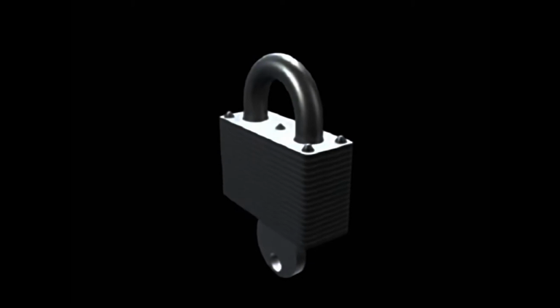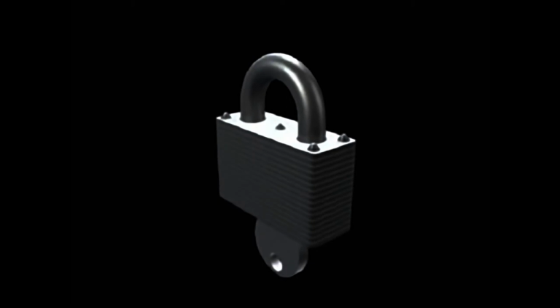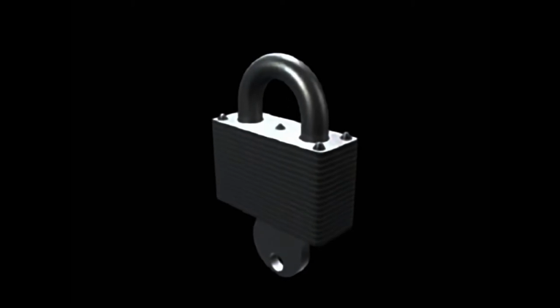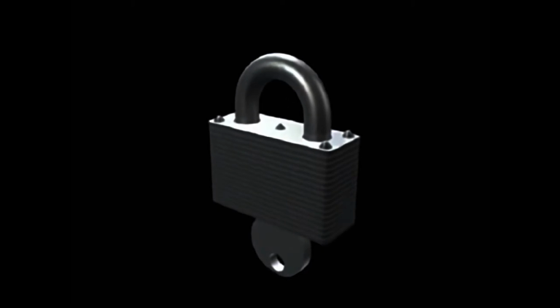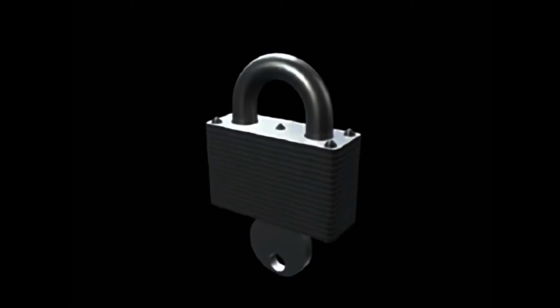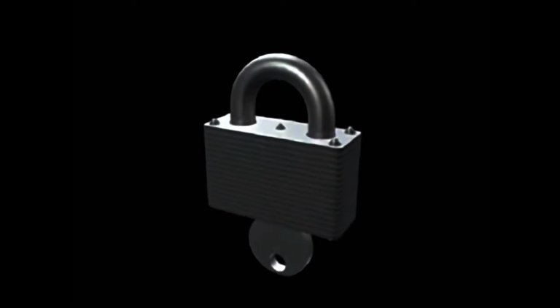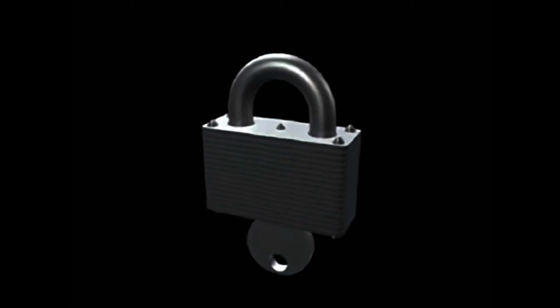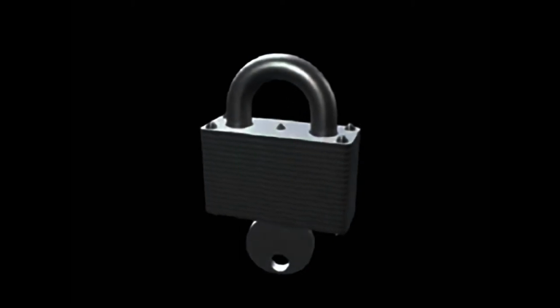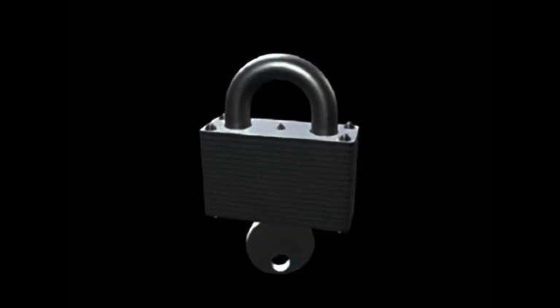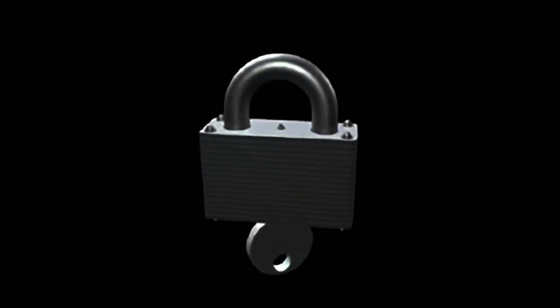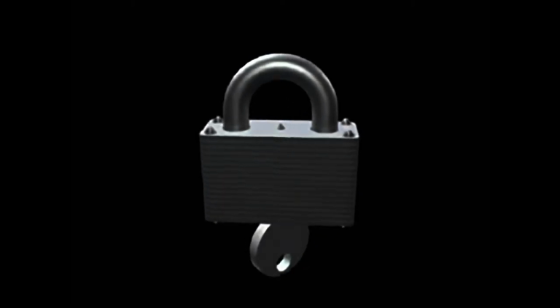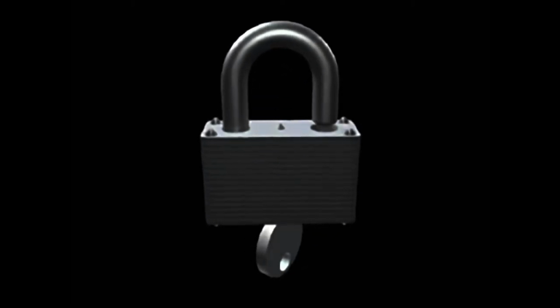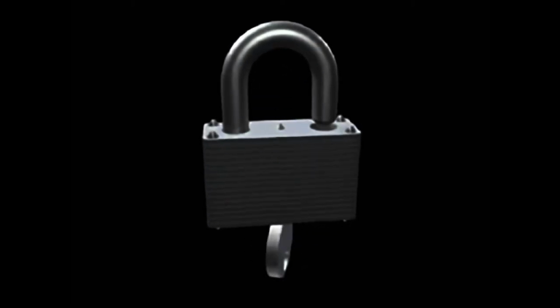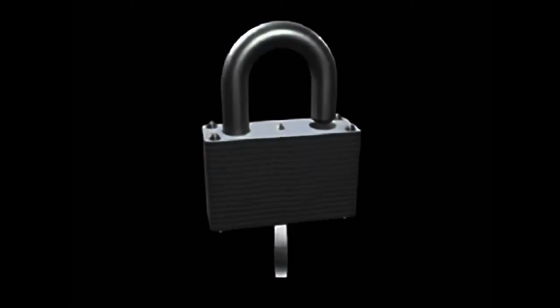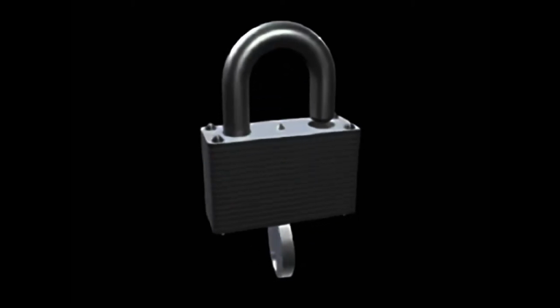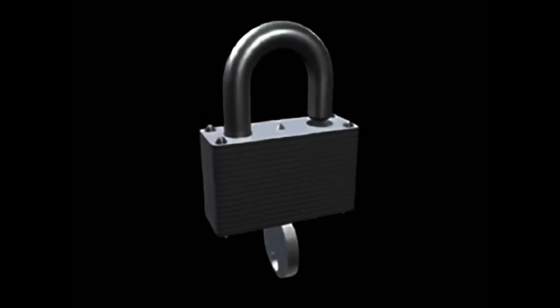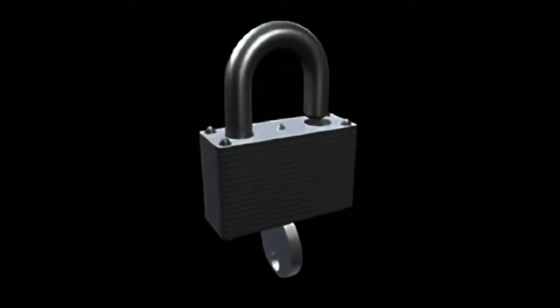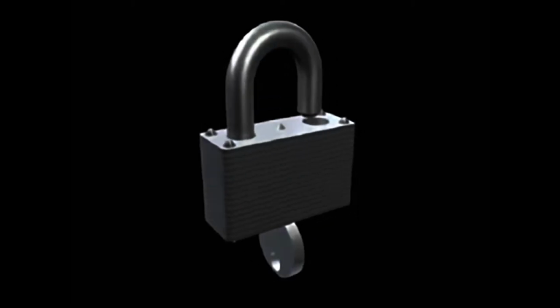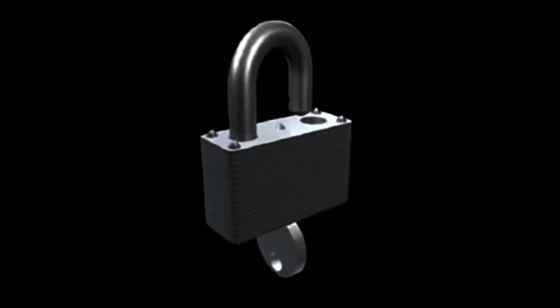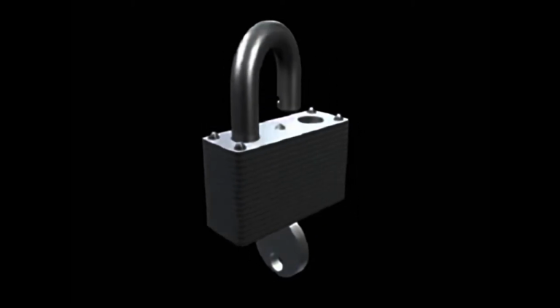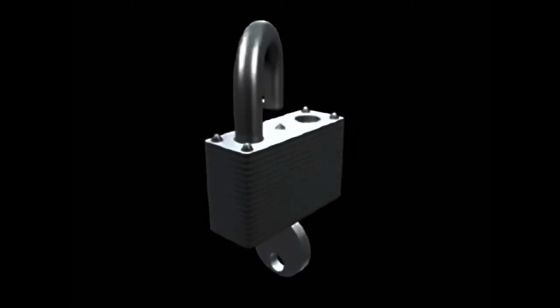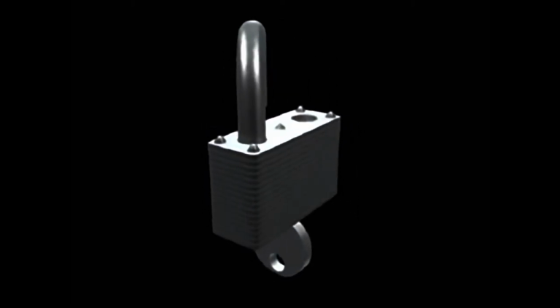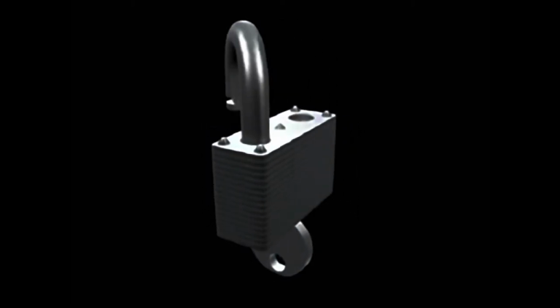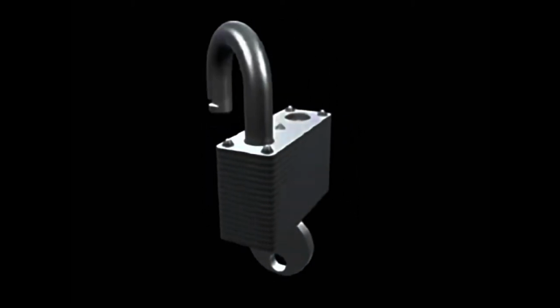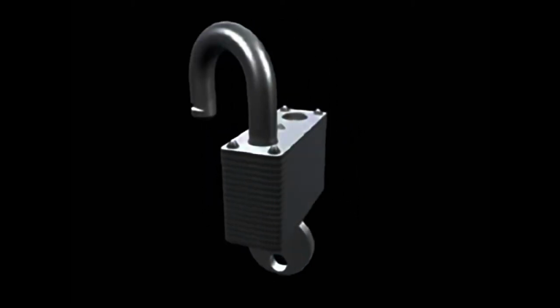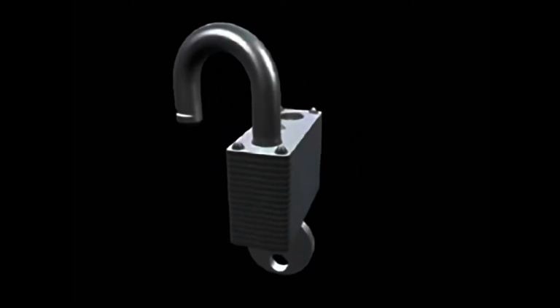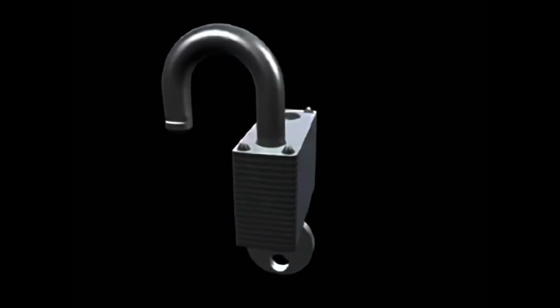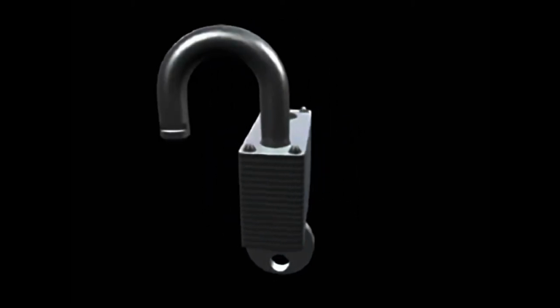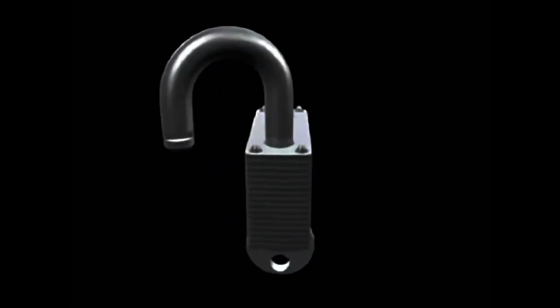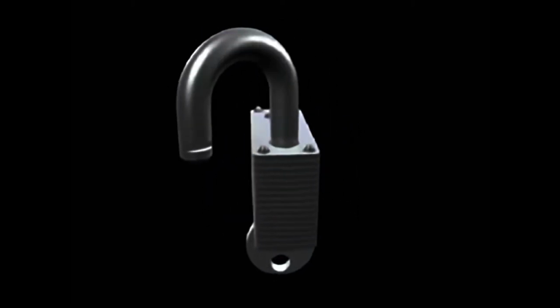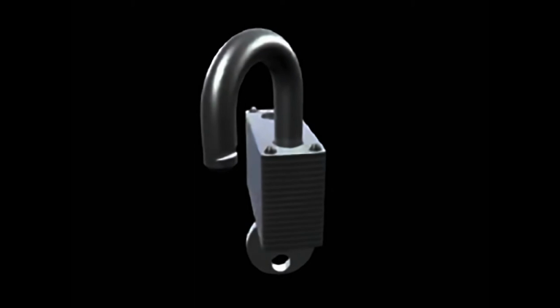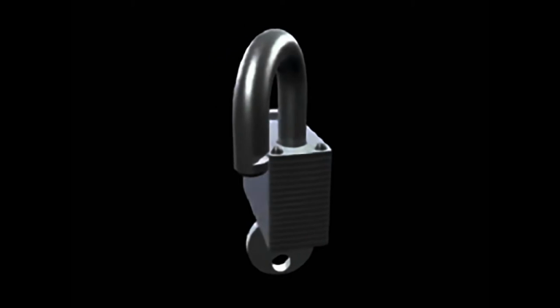Chapter 1: Warded Locks. How to identify them, how they work, and how to defeat them.